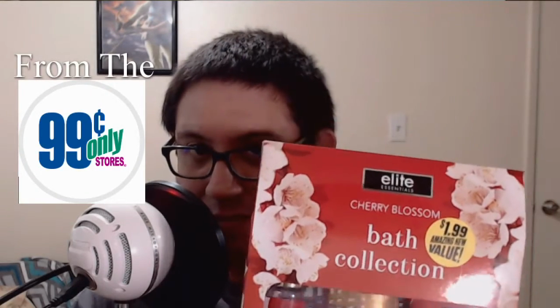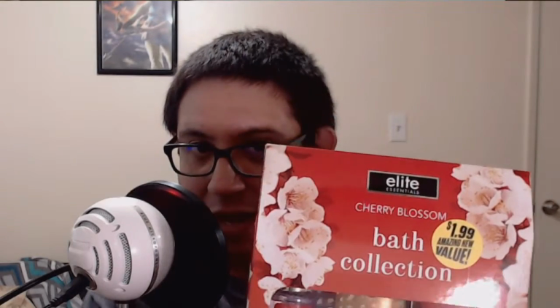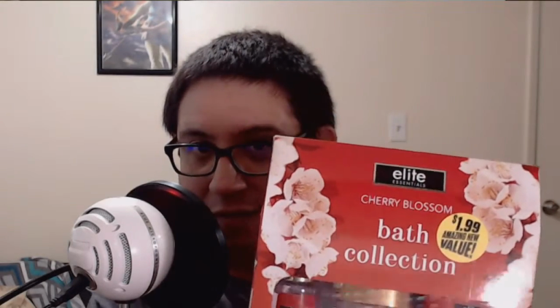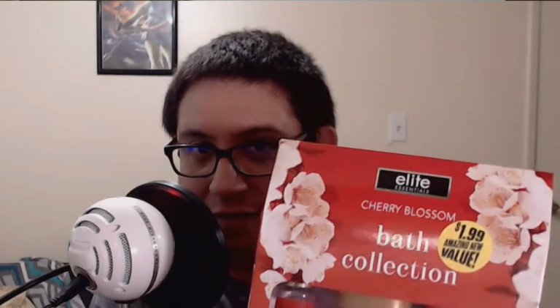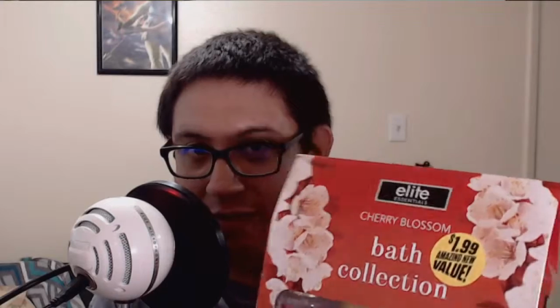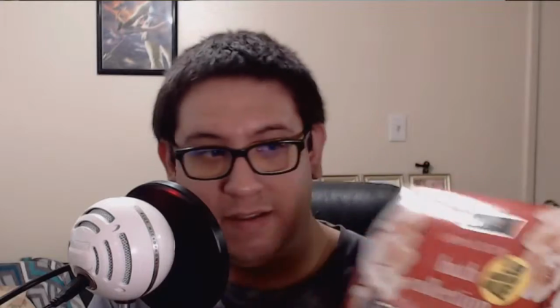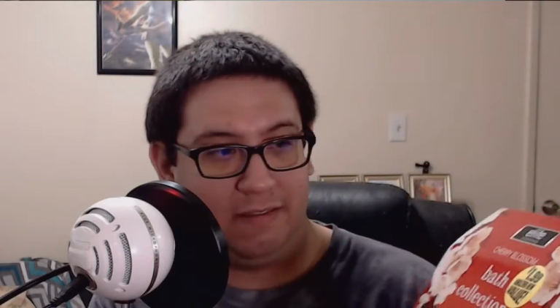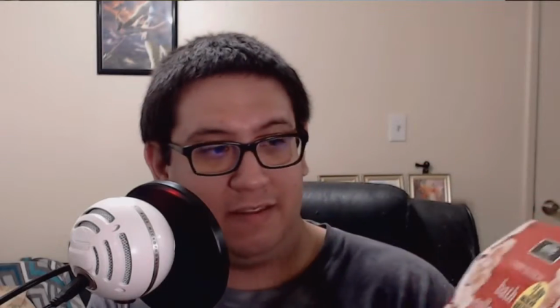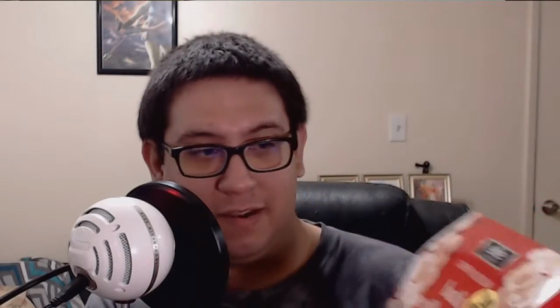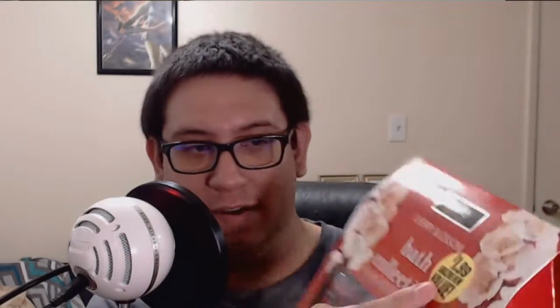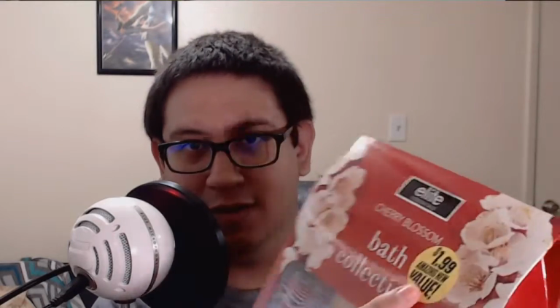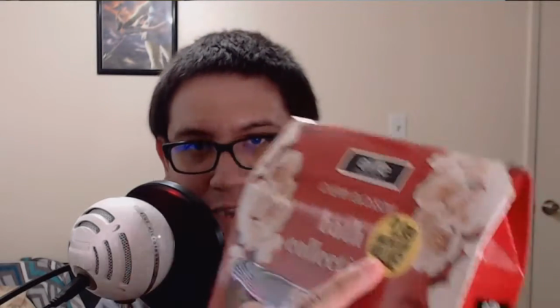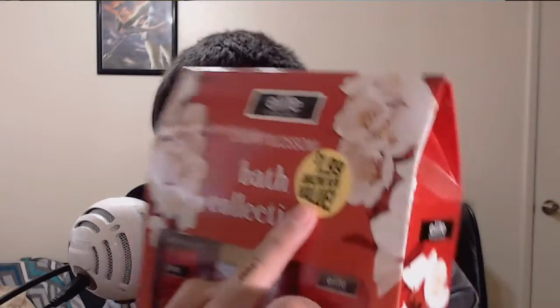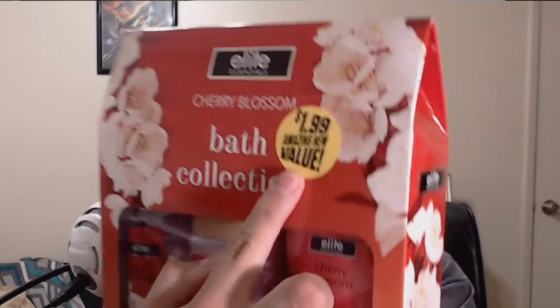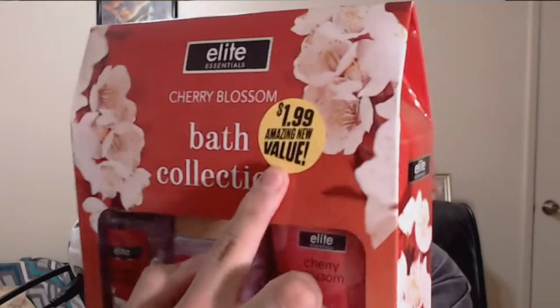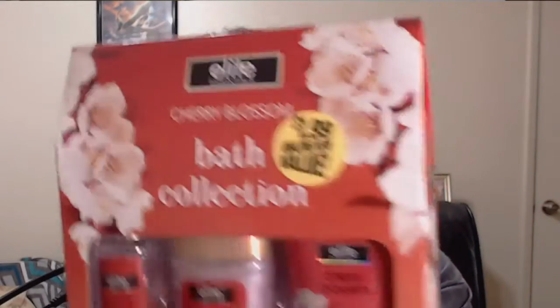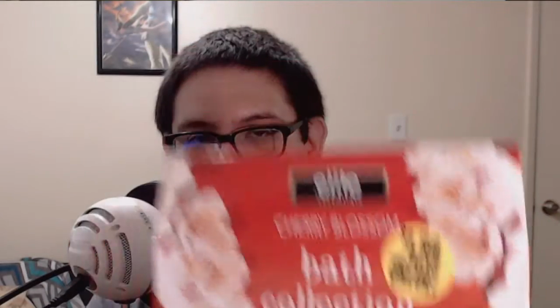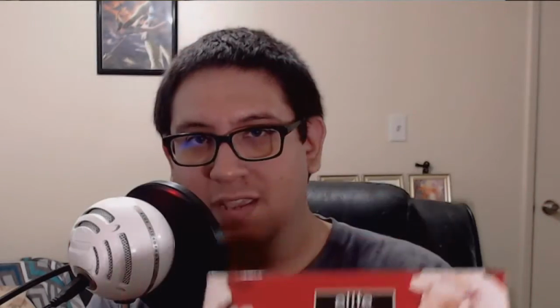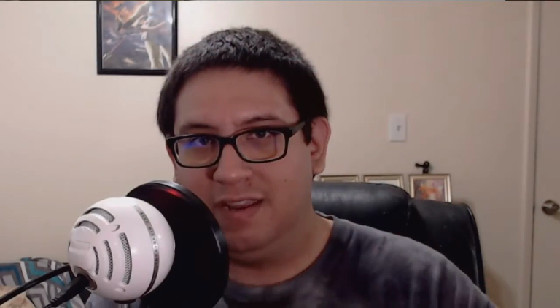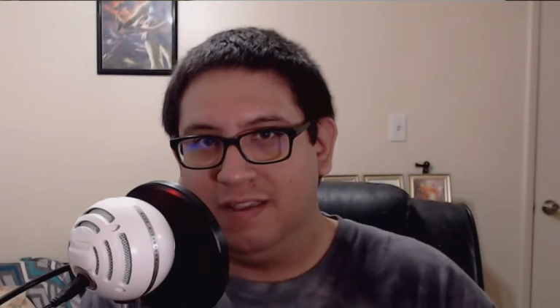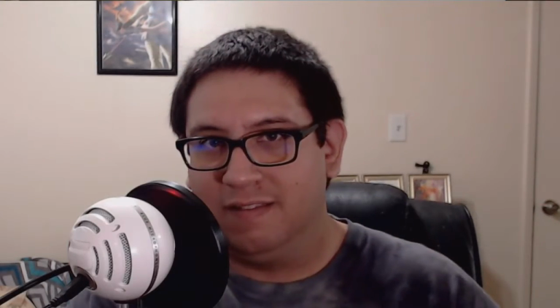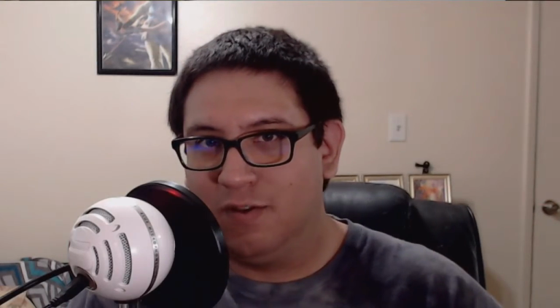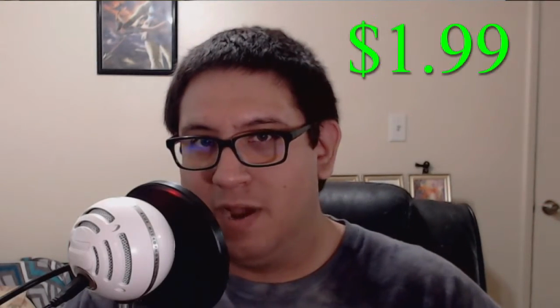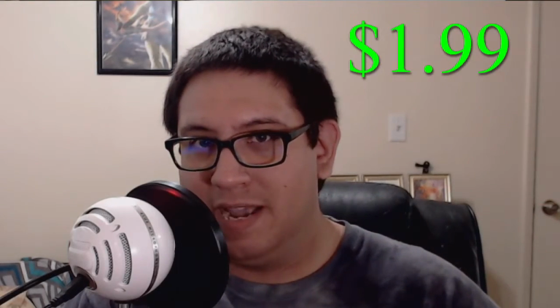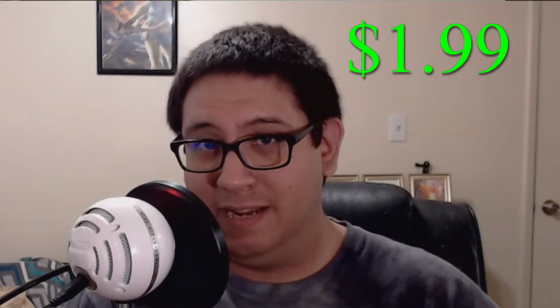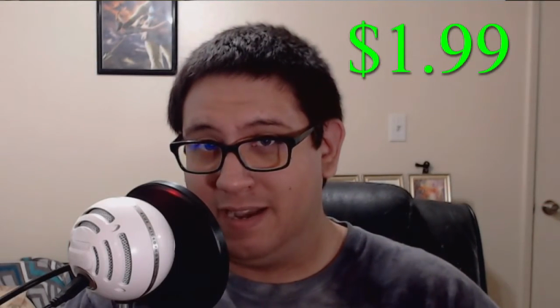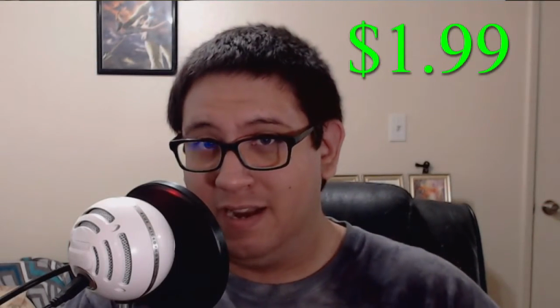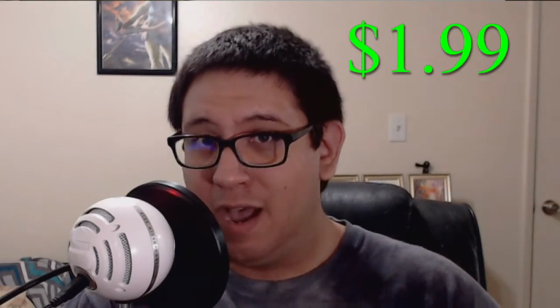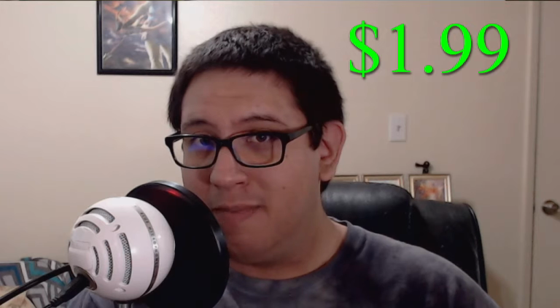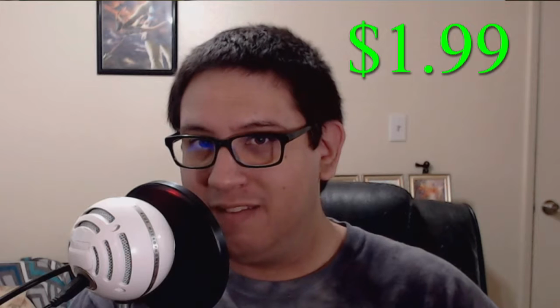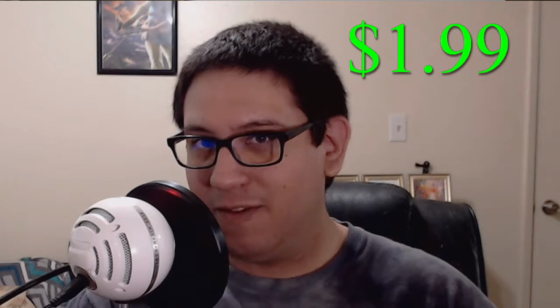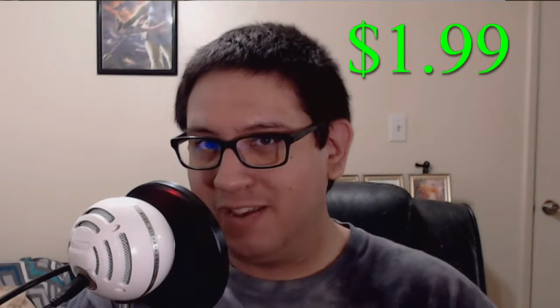And as you can see on this sticker right here, it is $1.99 — amazing value.